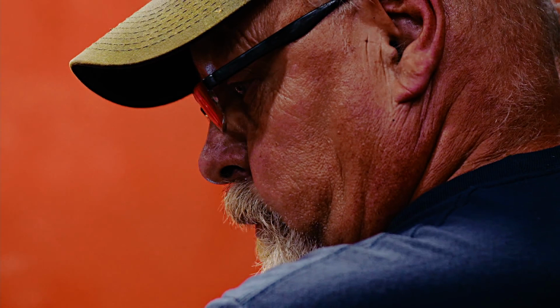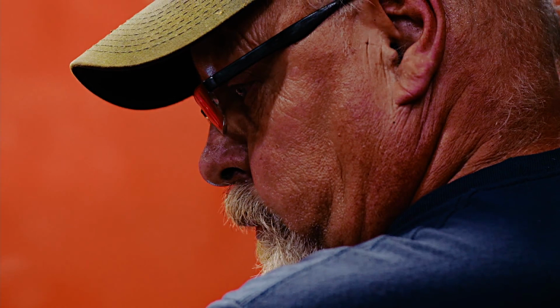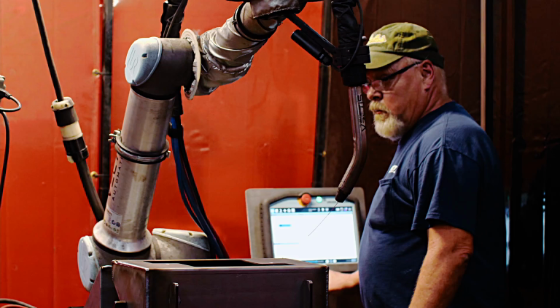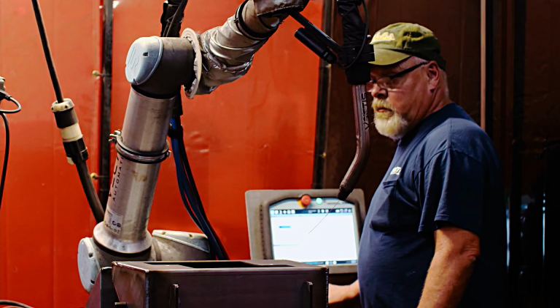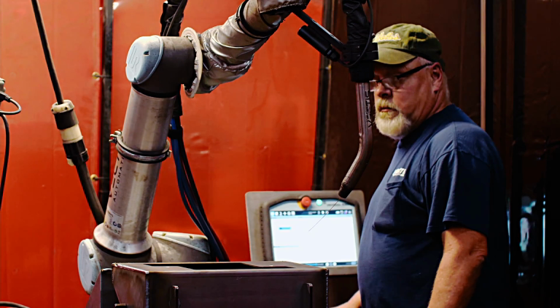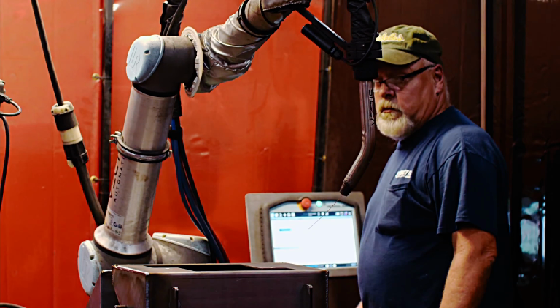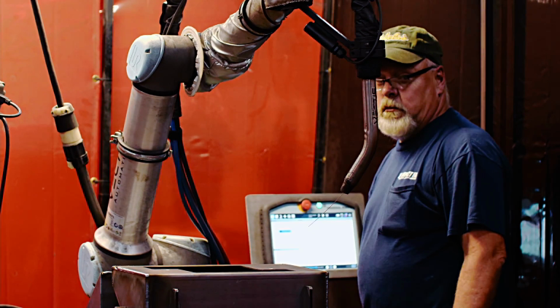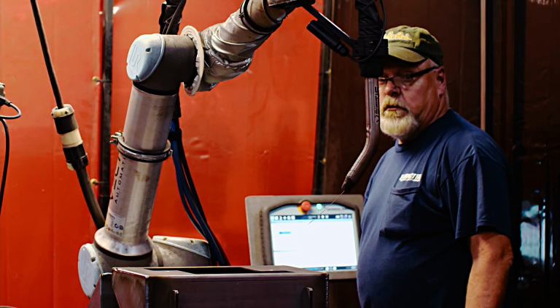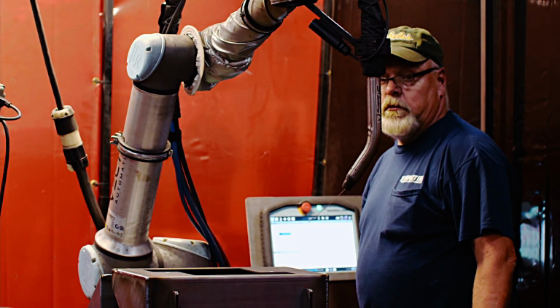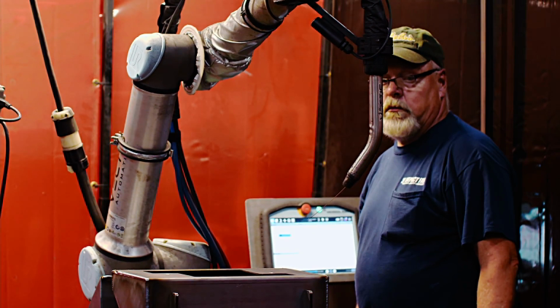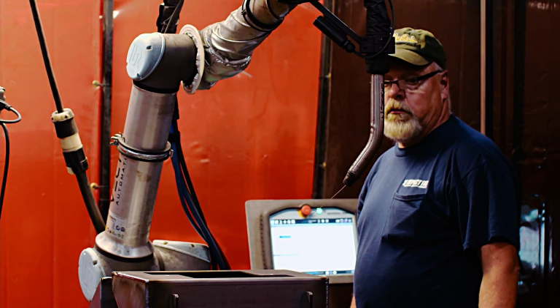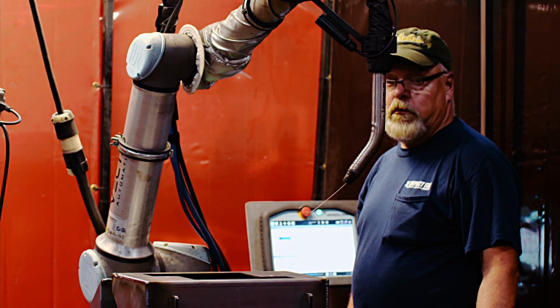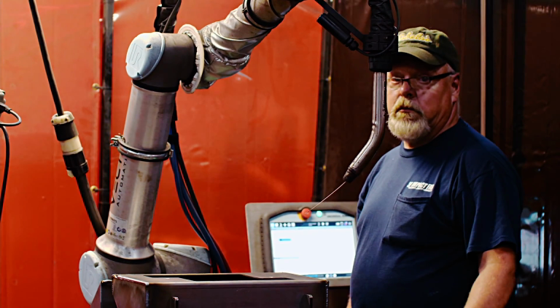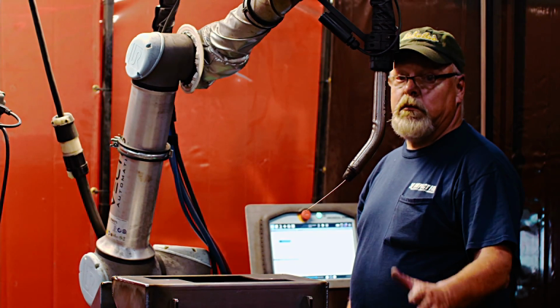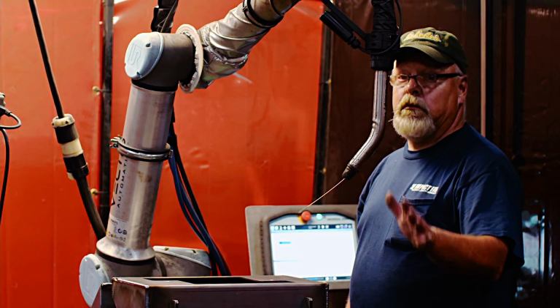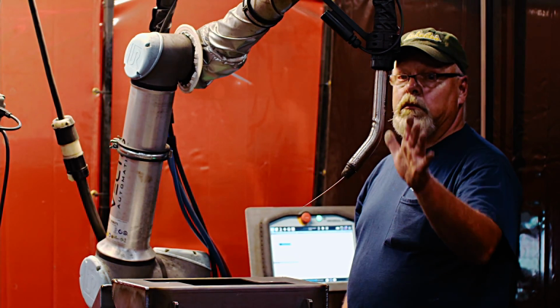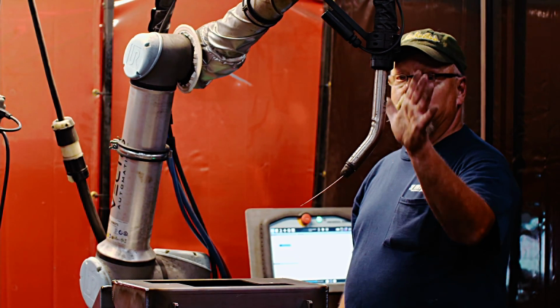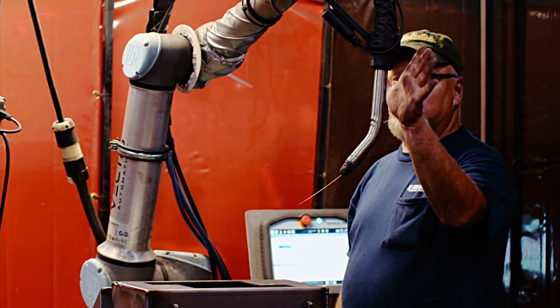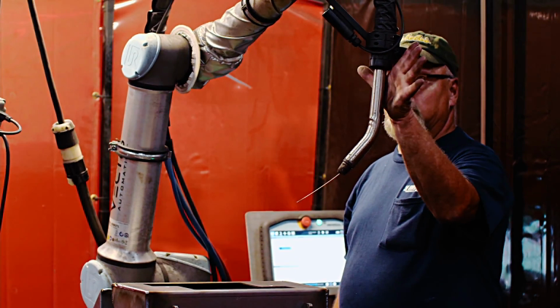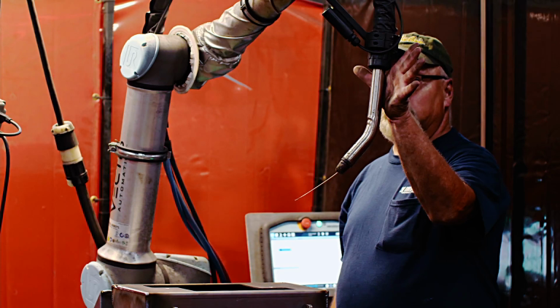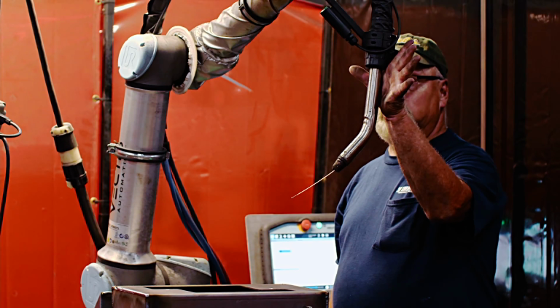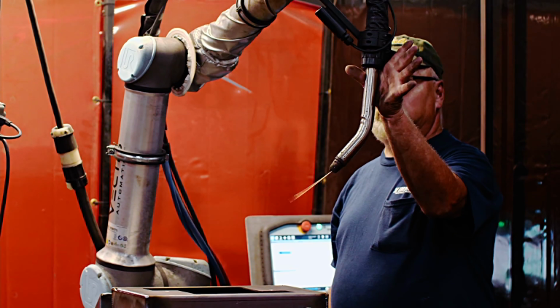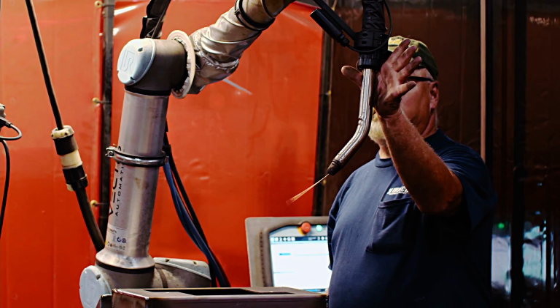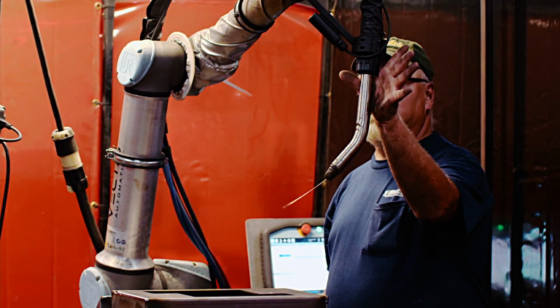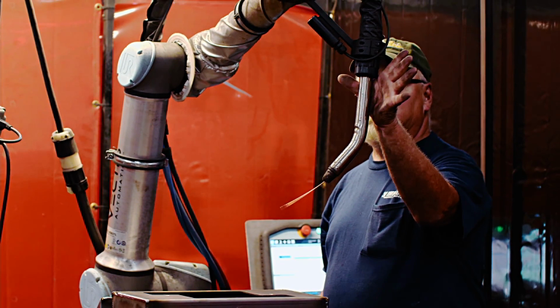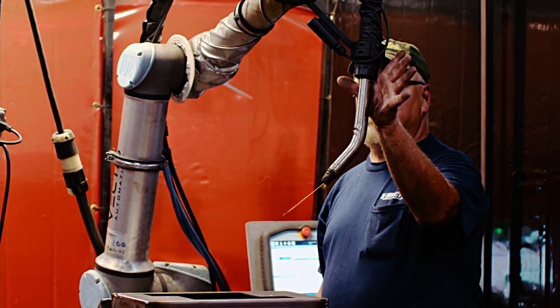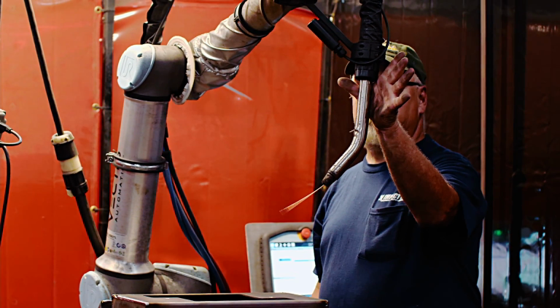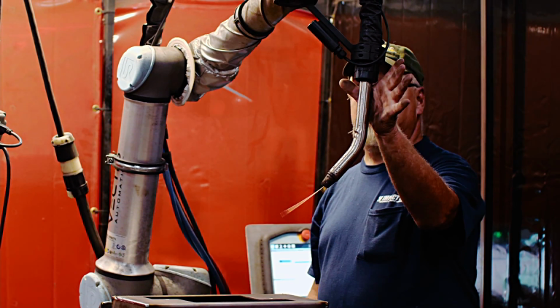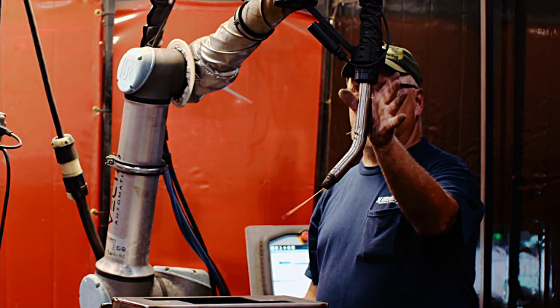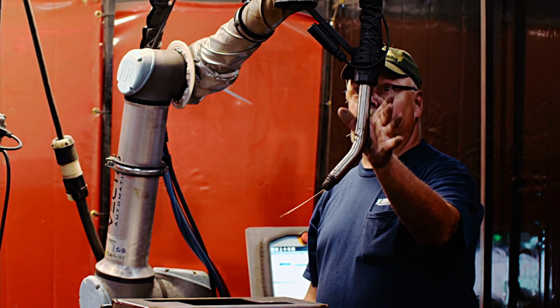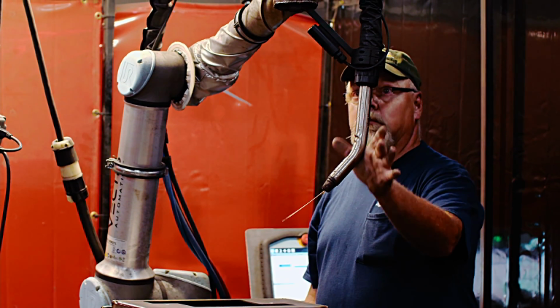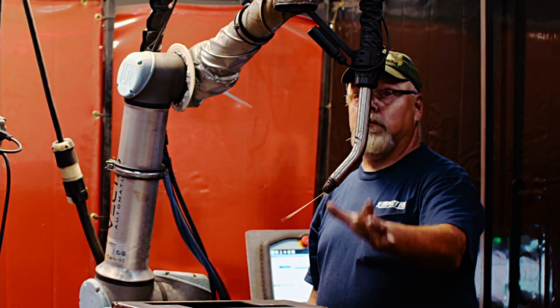On the safety front, the welding cobot has a pressure sensitive arm. So if it bumps into anything at all, it automatically stops in place.